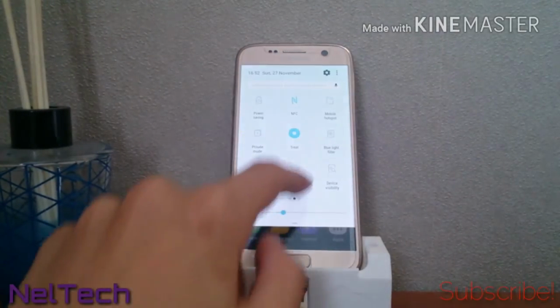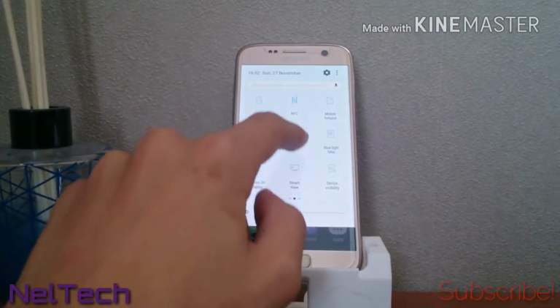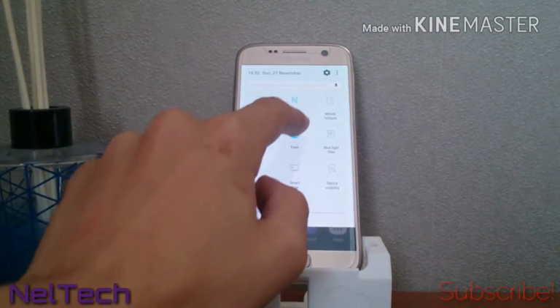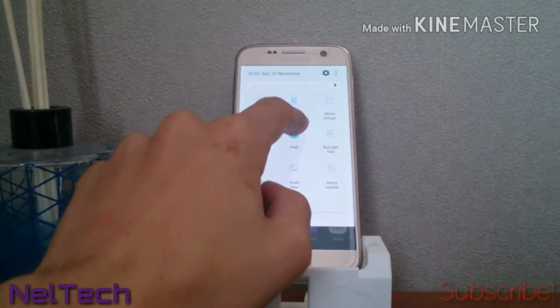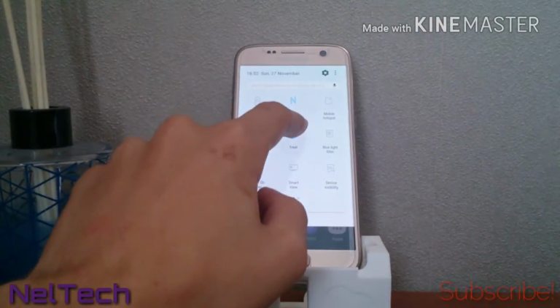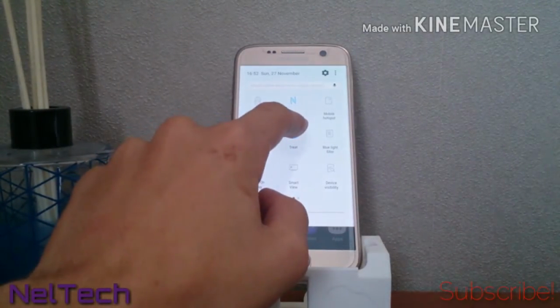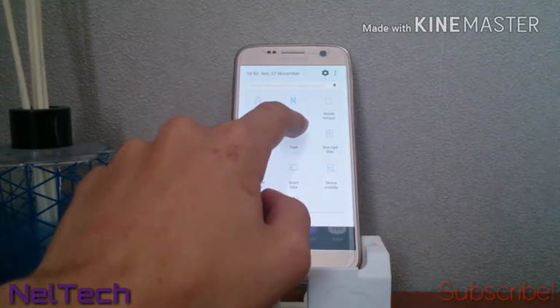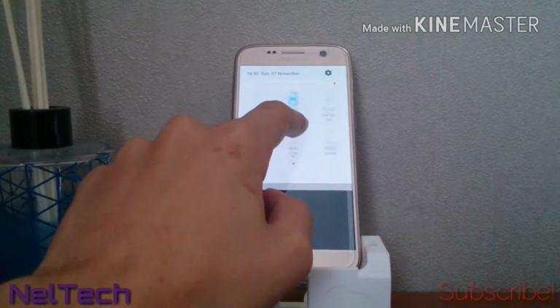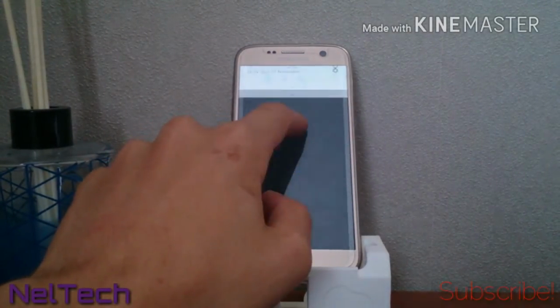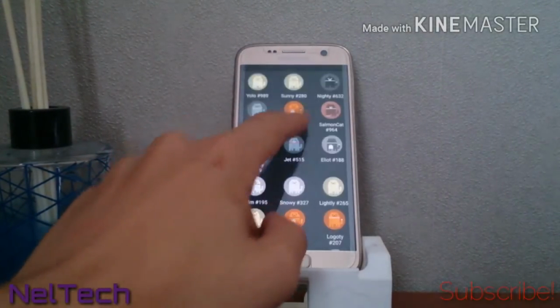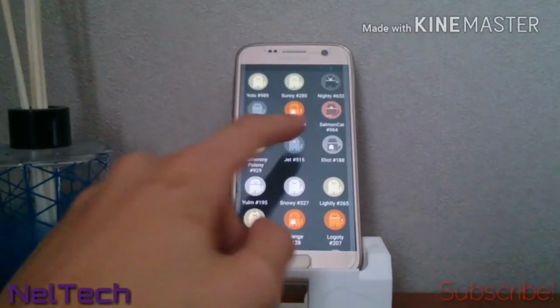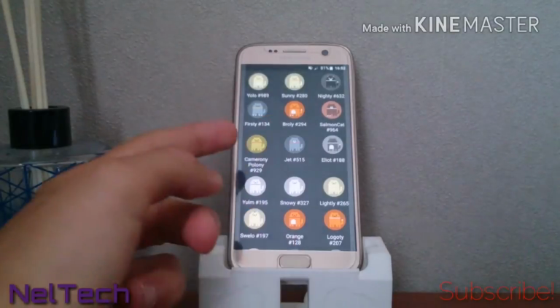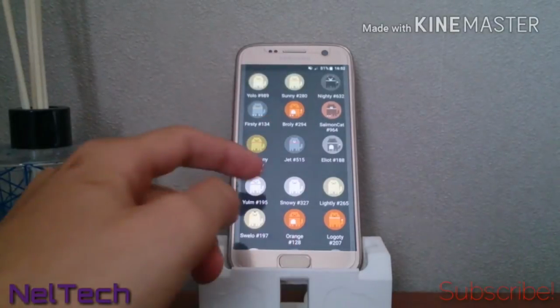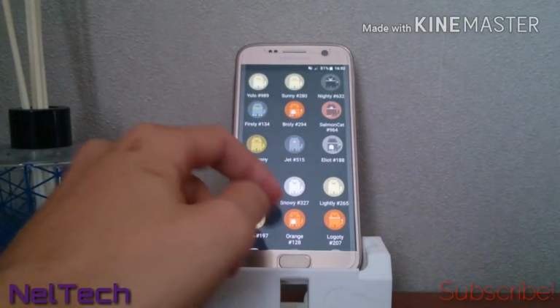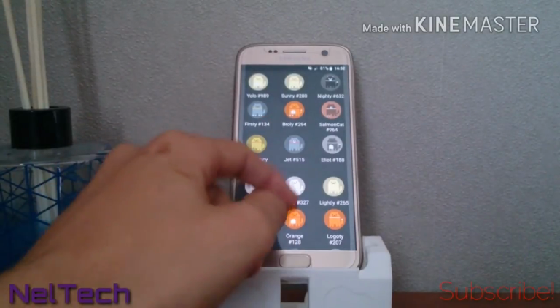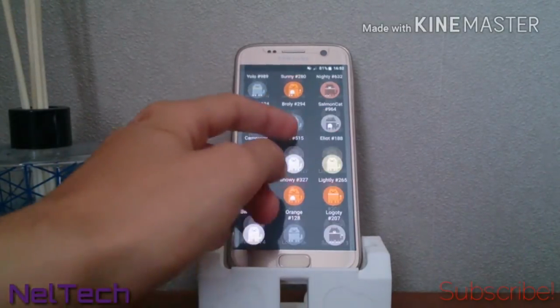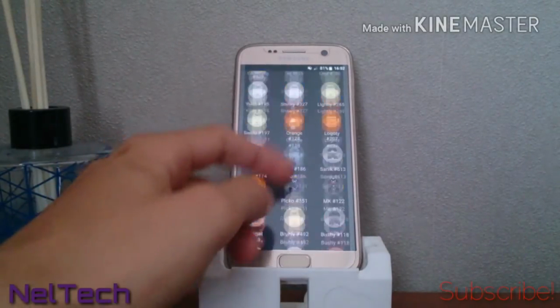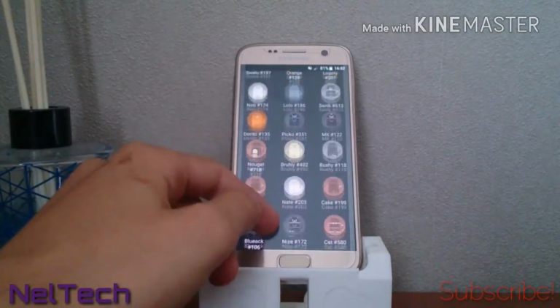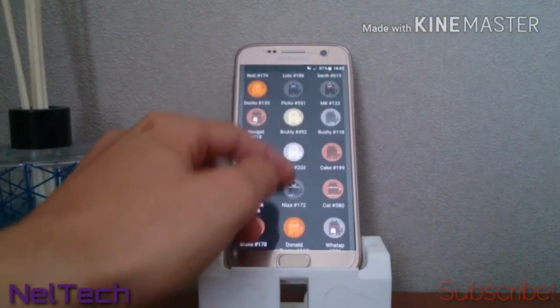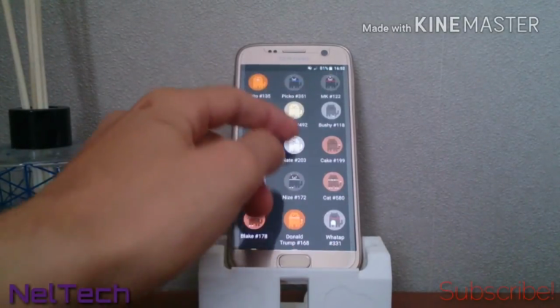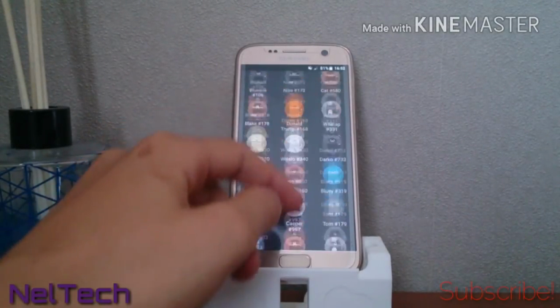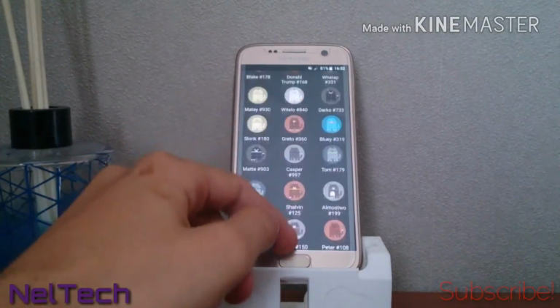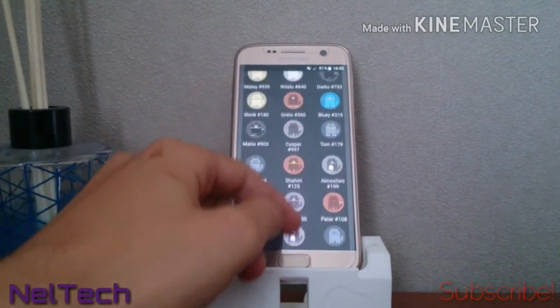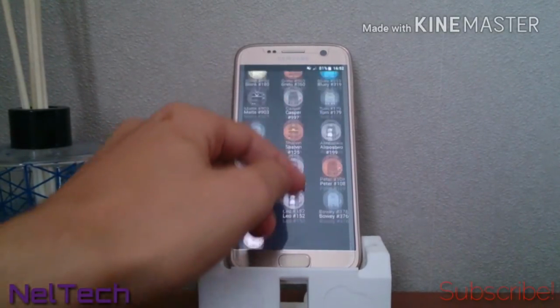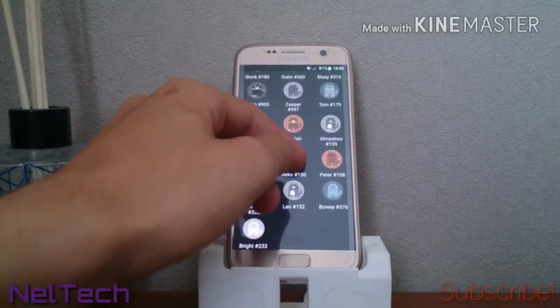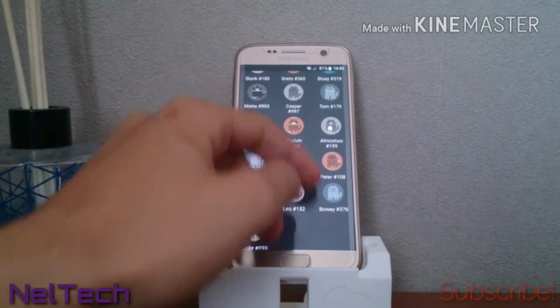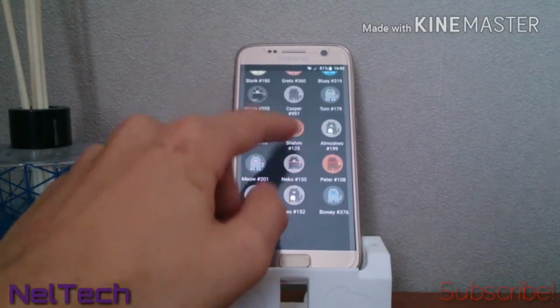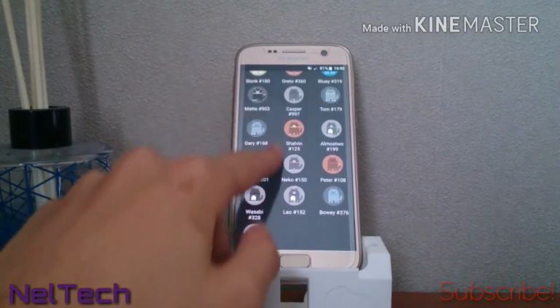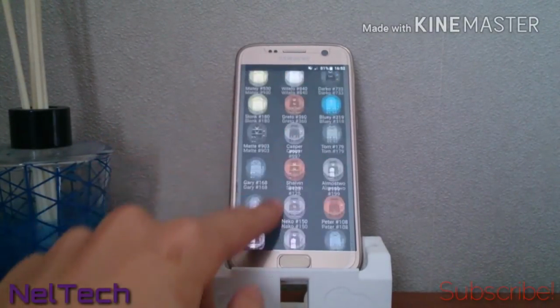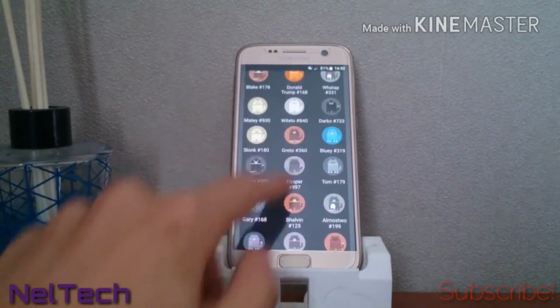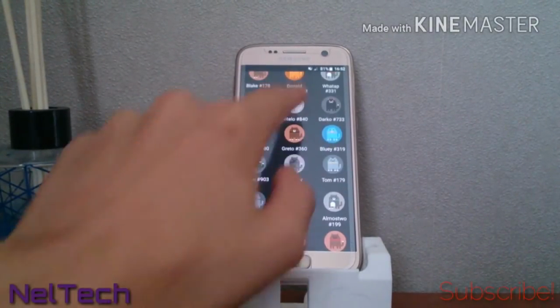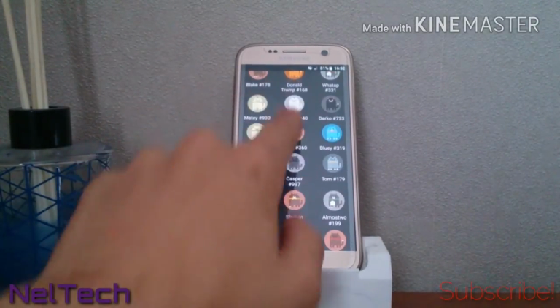There's also the Android Easter egg if you're wondering — it works.